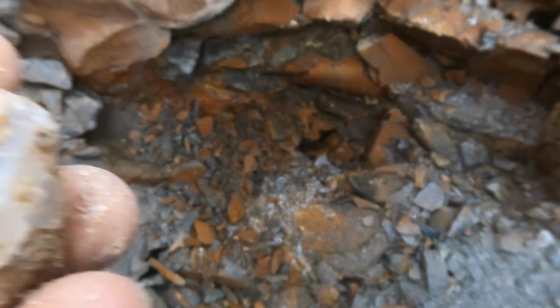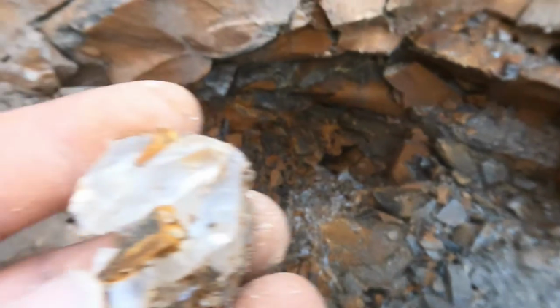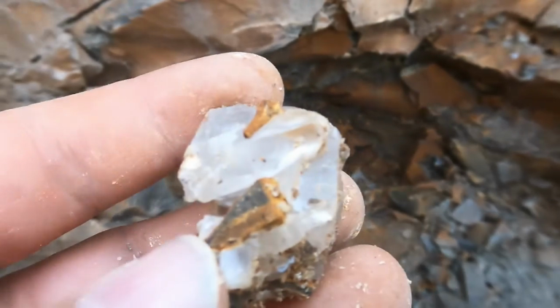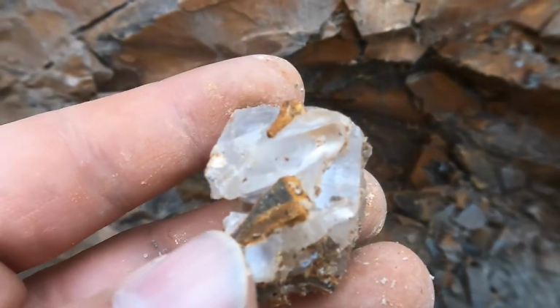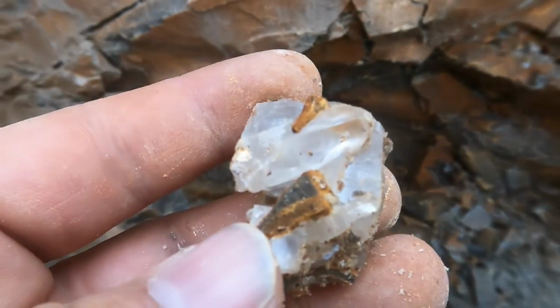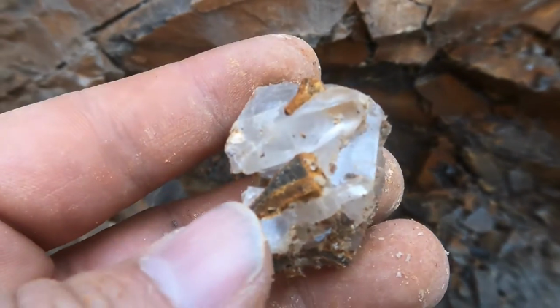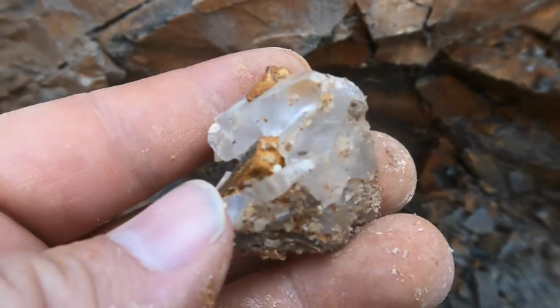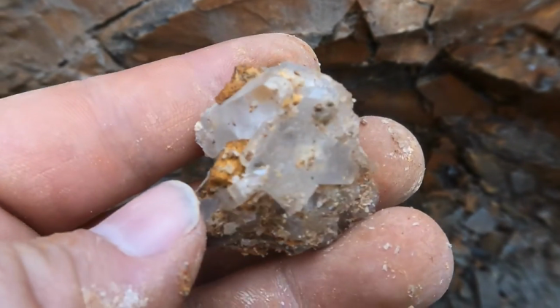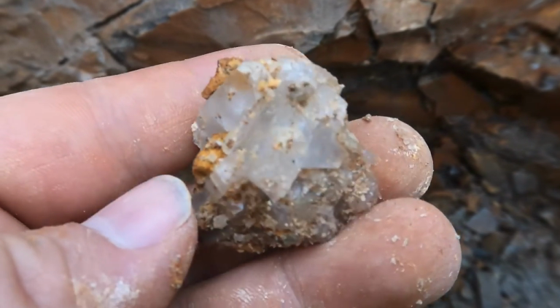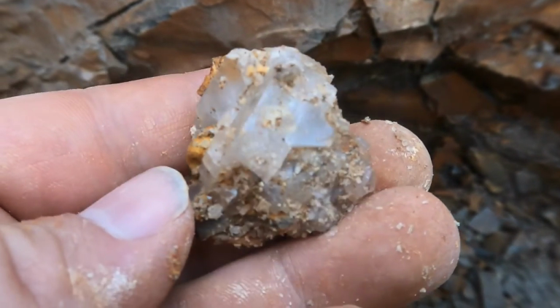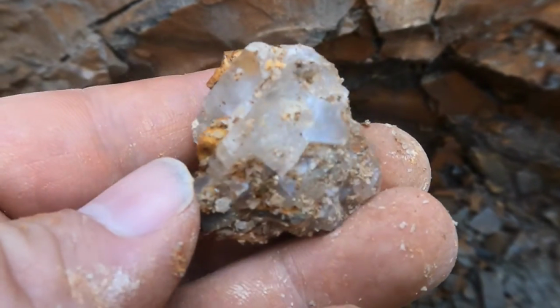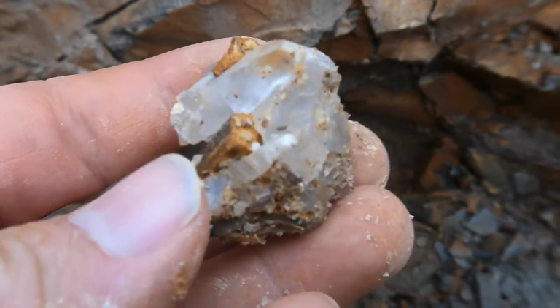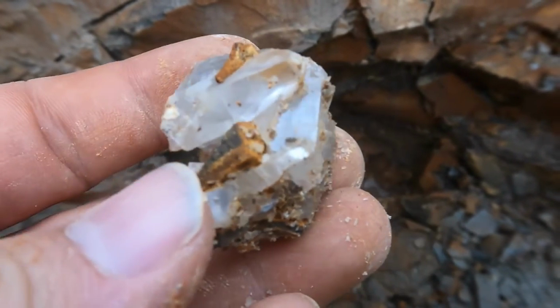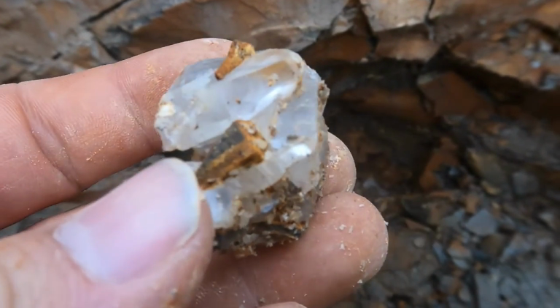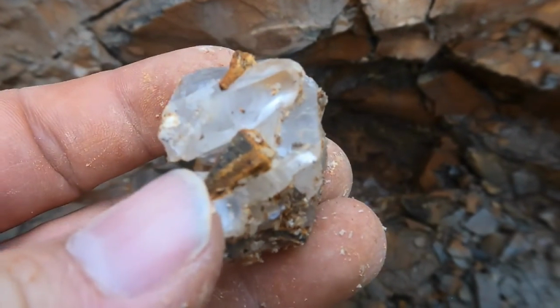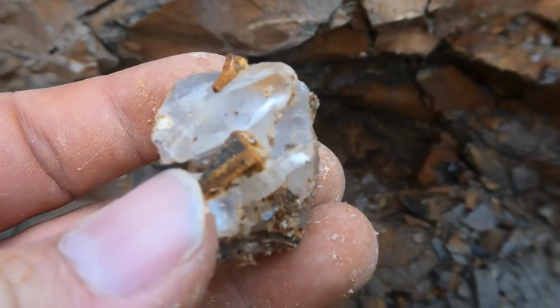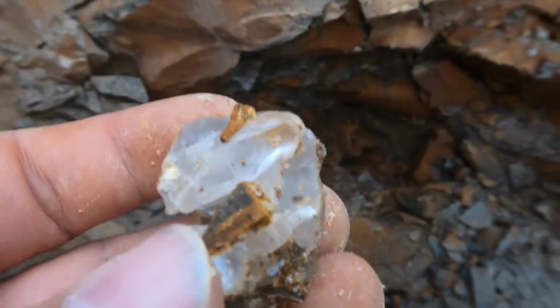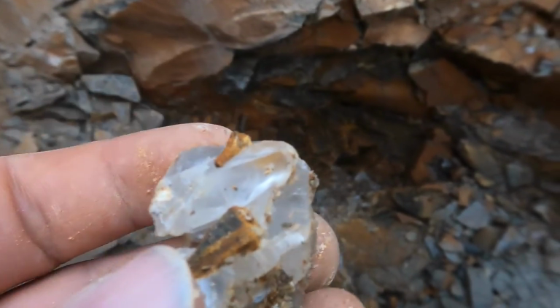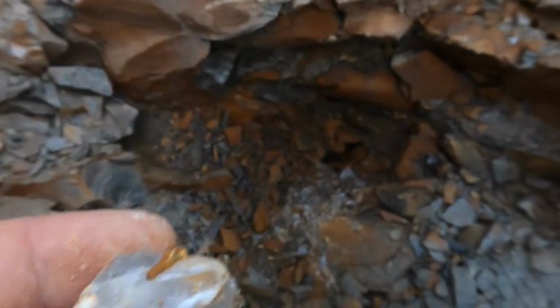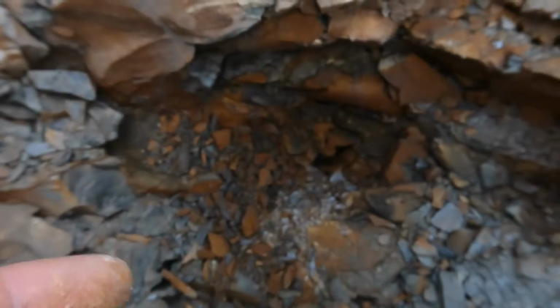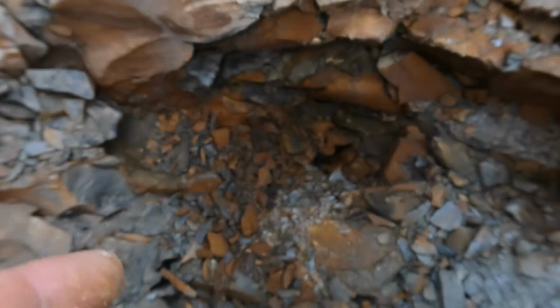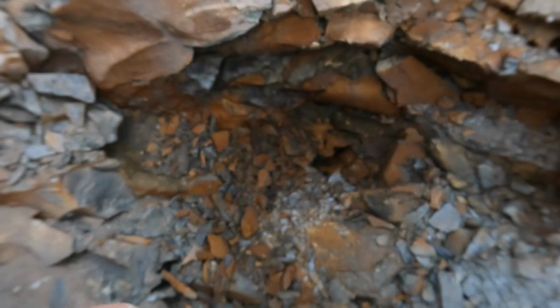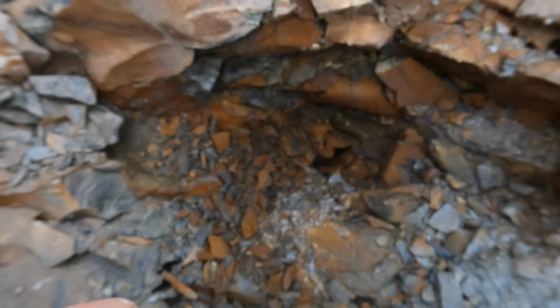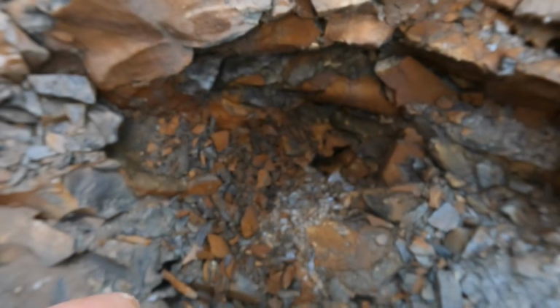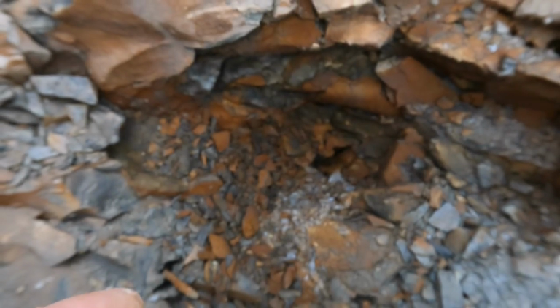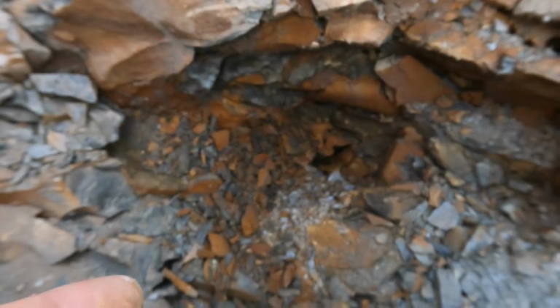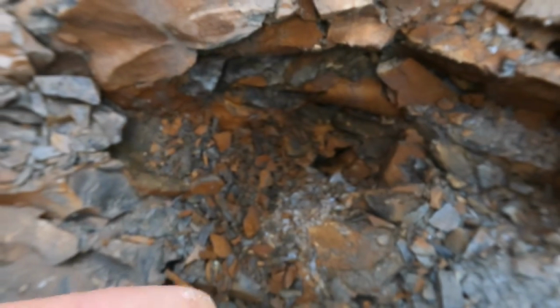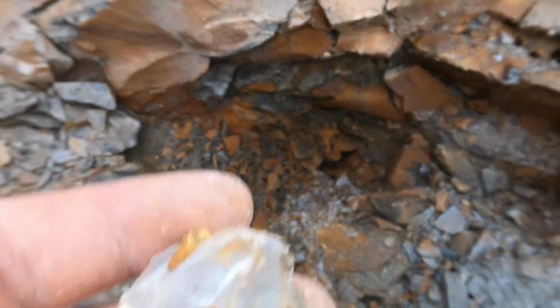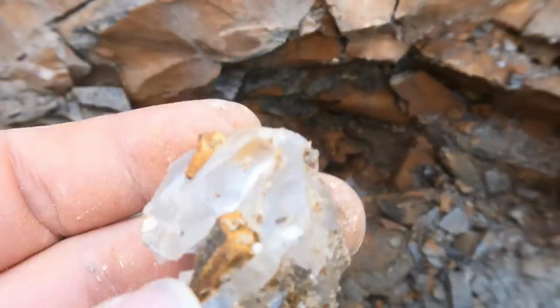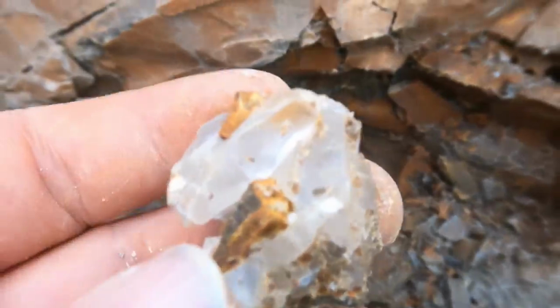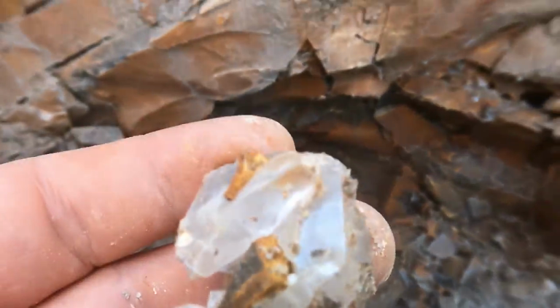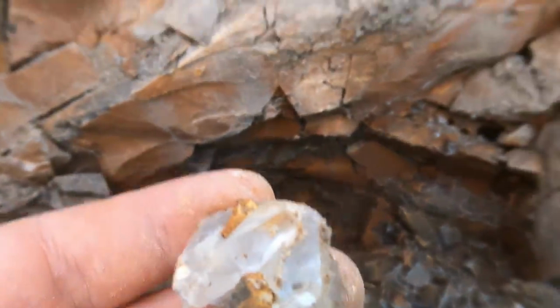Just pulled this chunk out. That's evidence of what's to come. I'm excited.